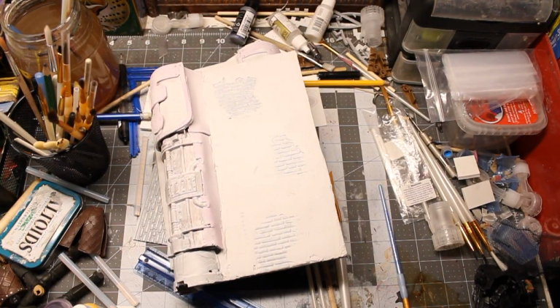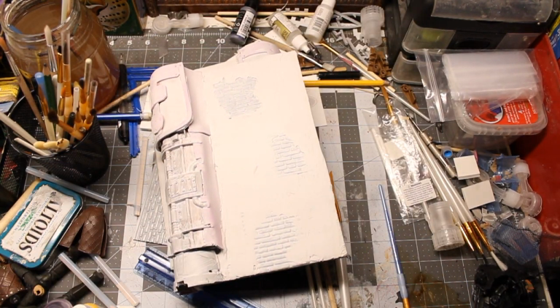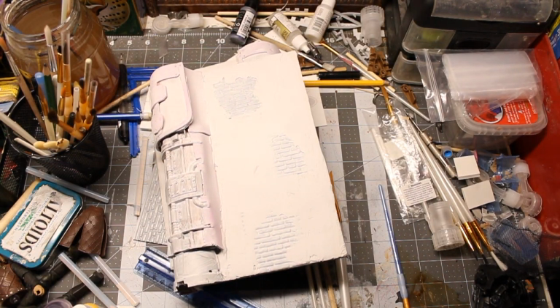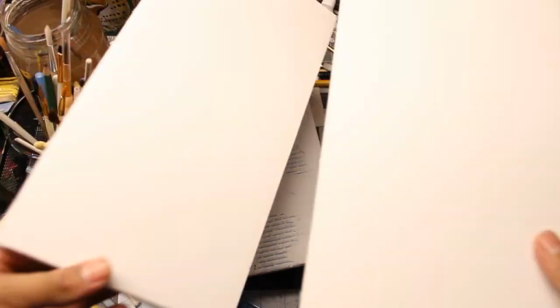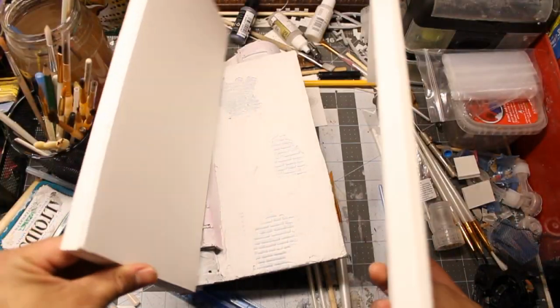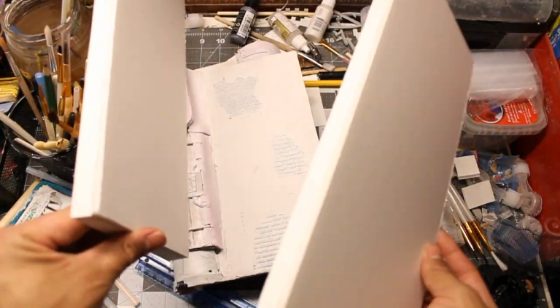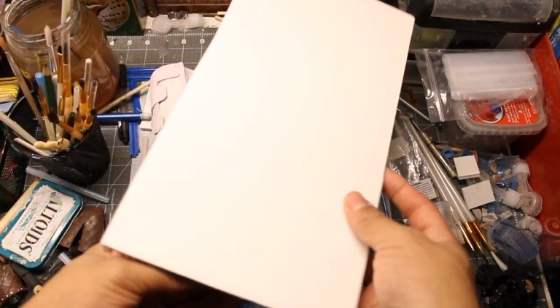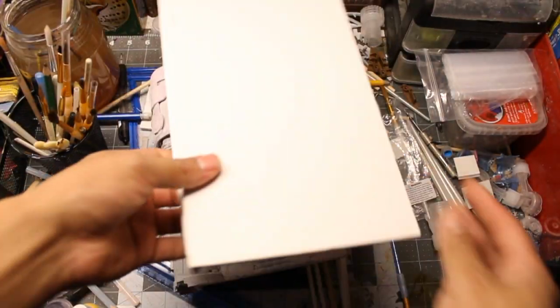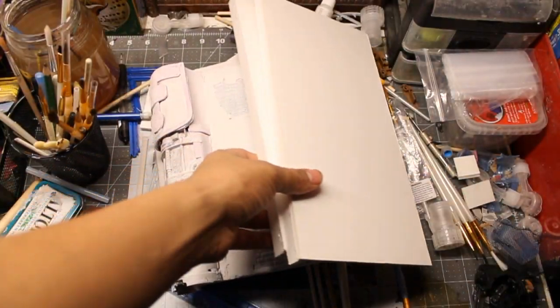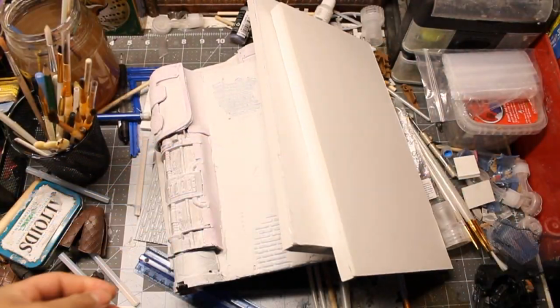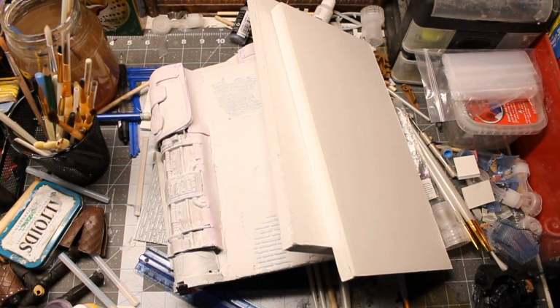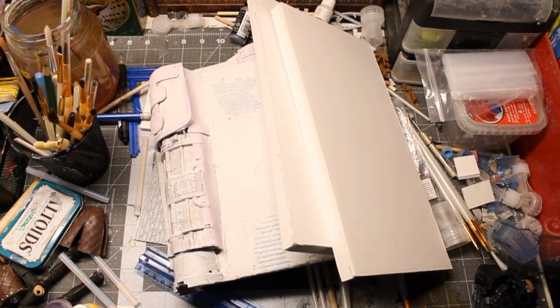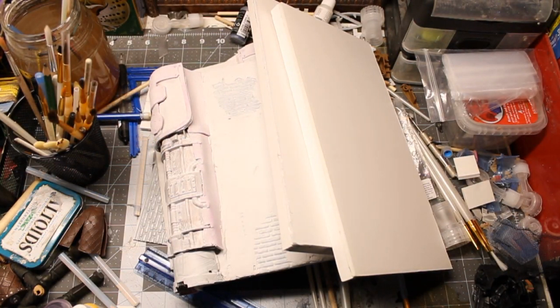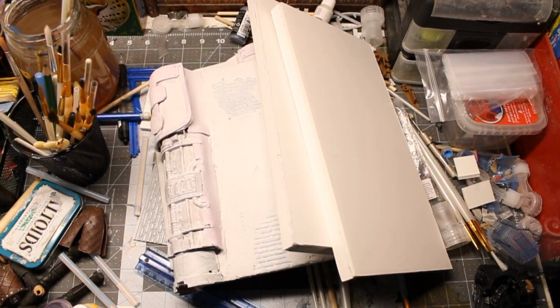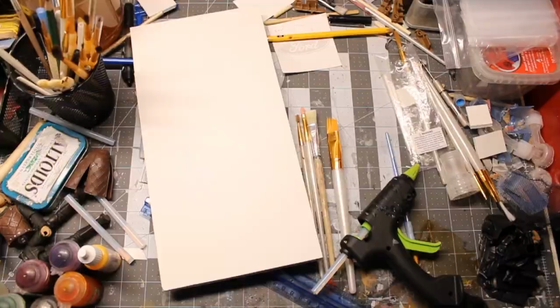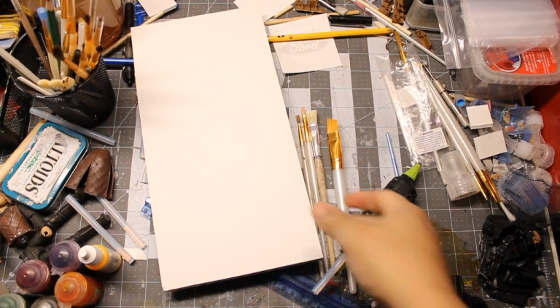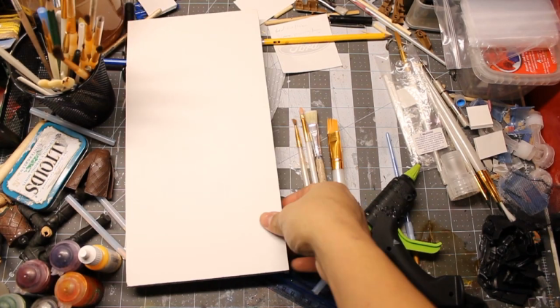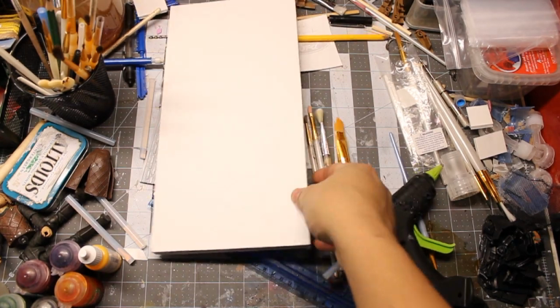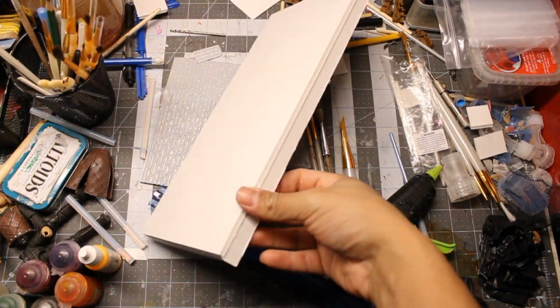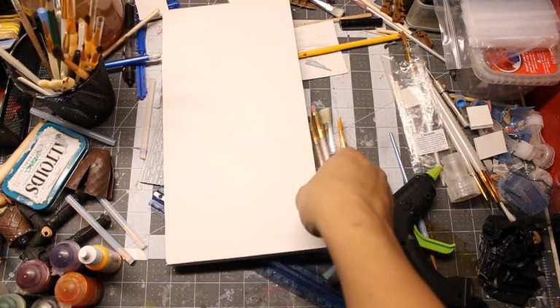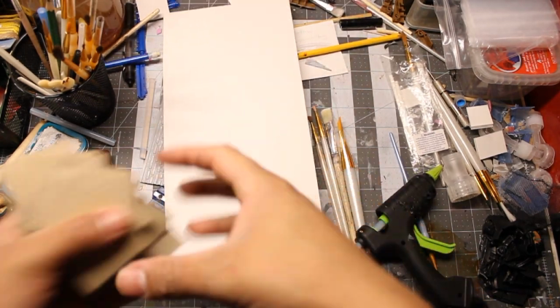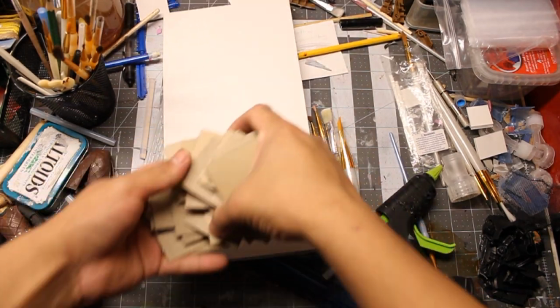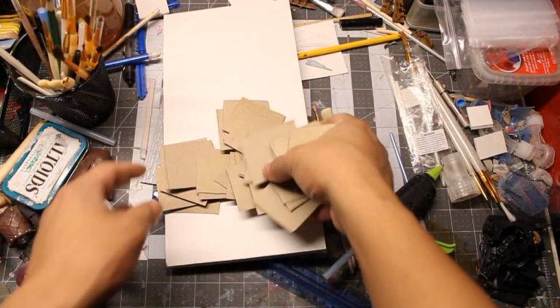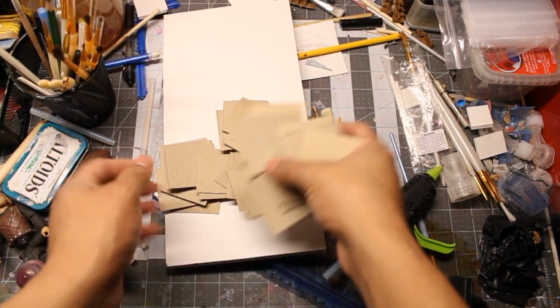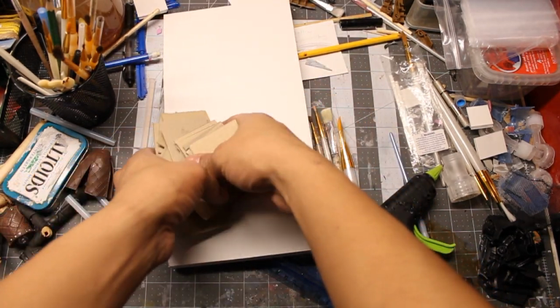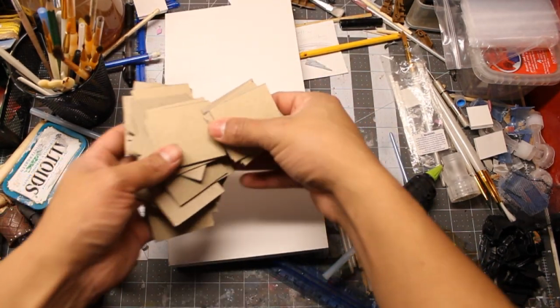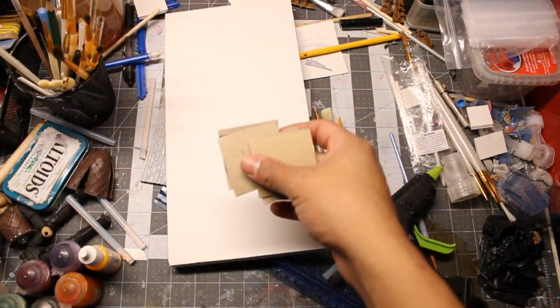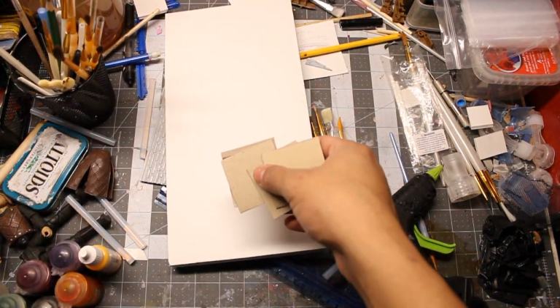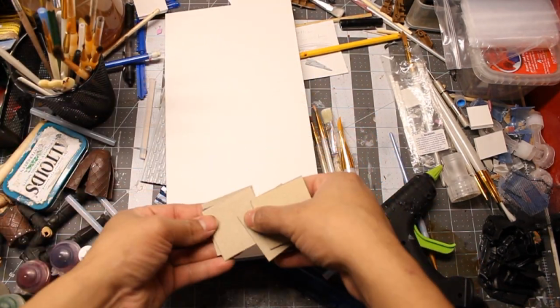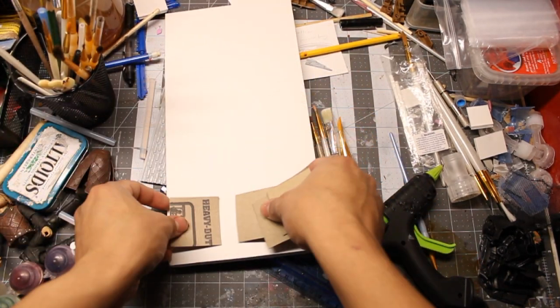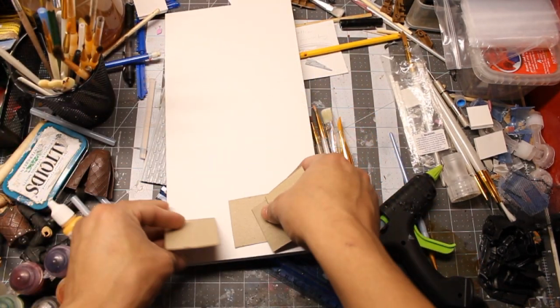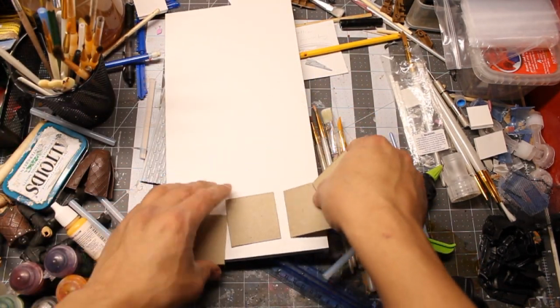Everything is primed and dry. For the roof of the garage, I cut a bunch of cardboard tiles.